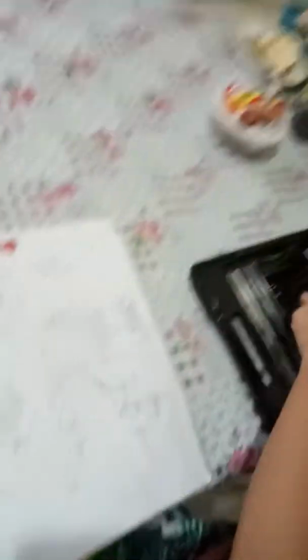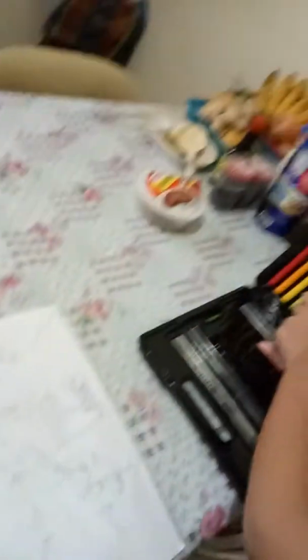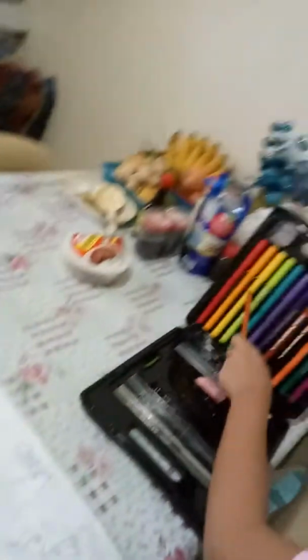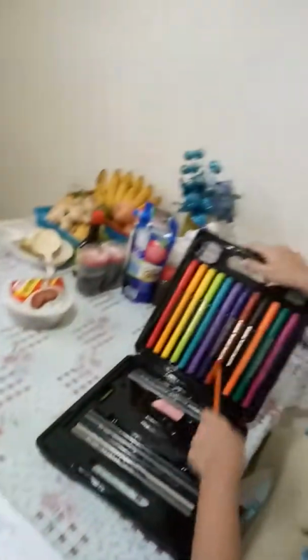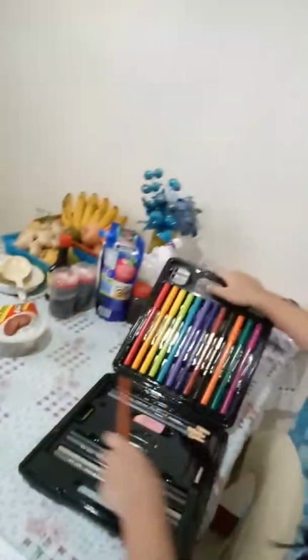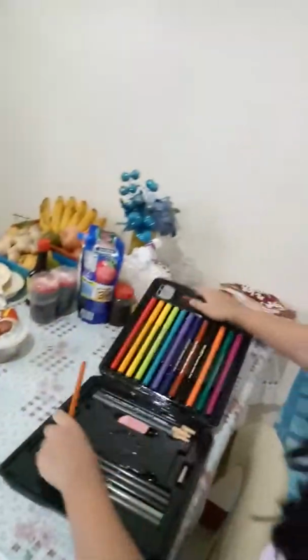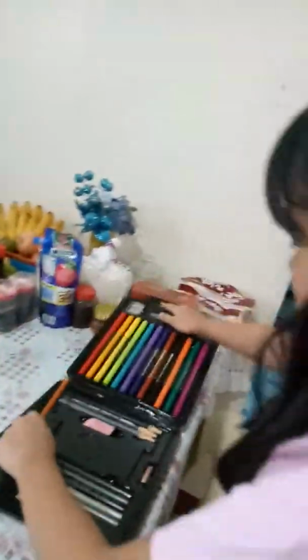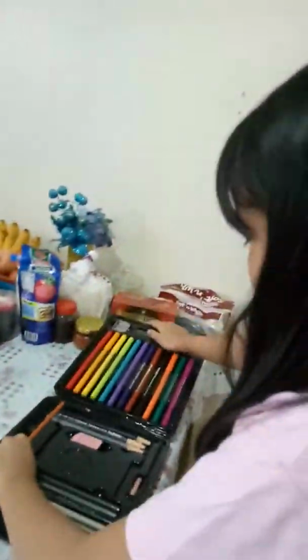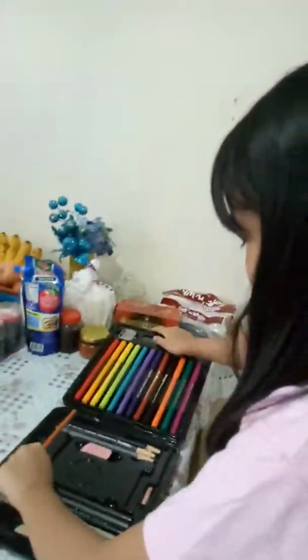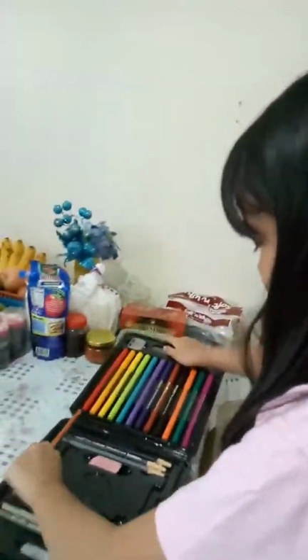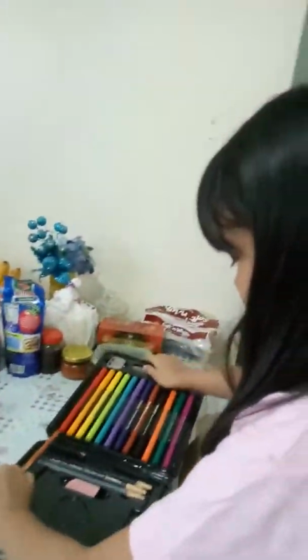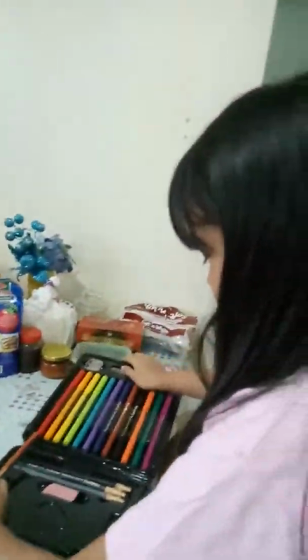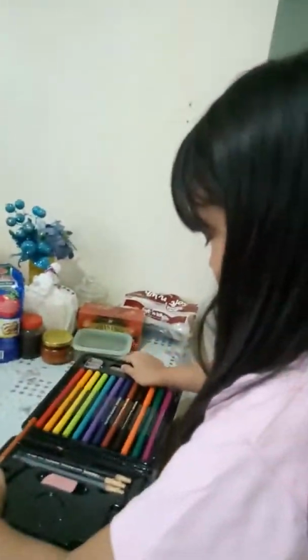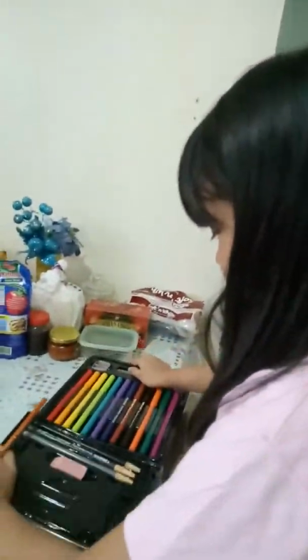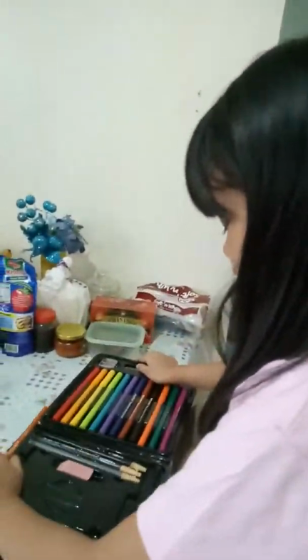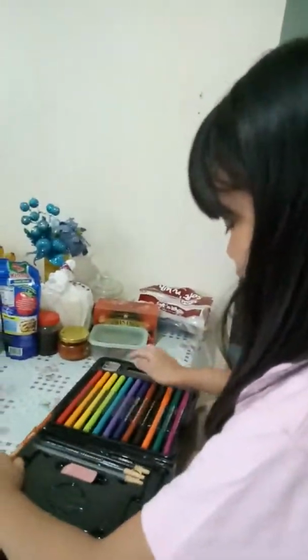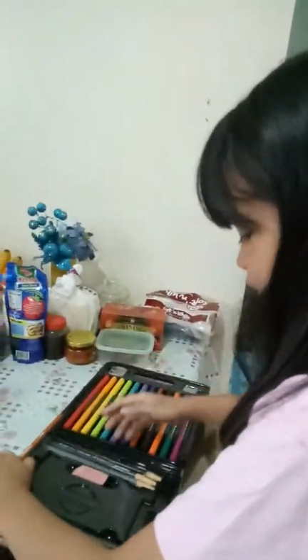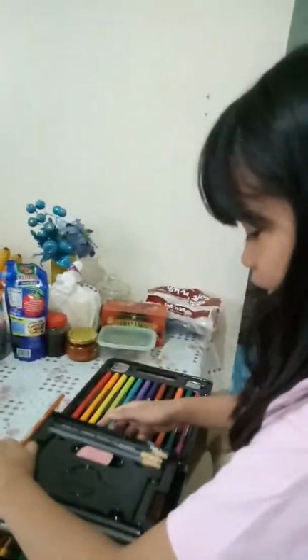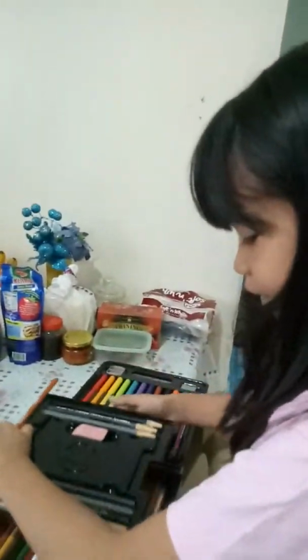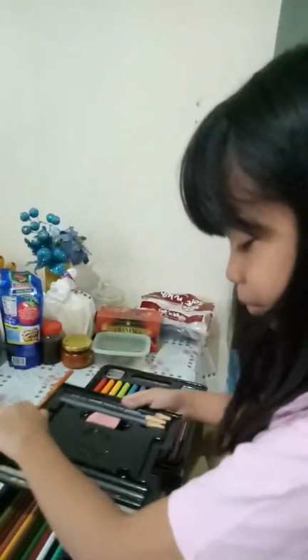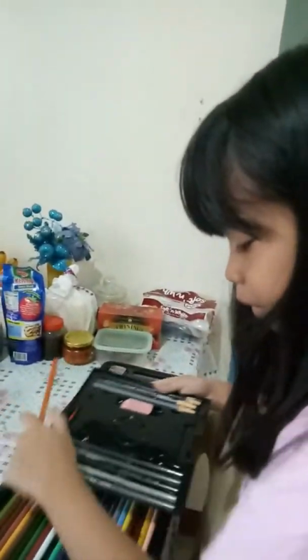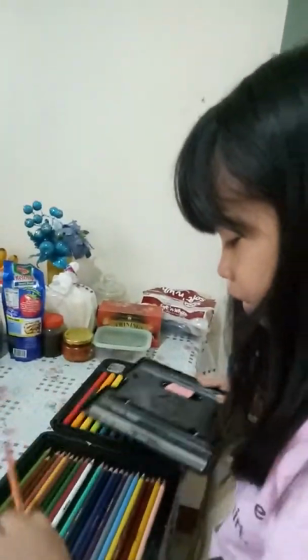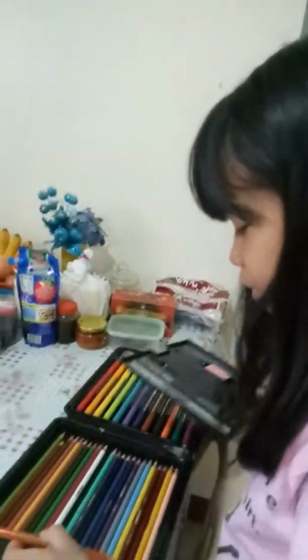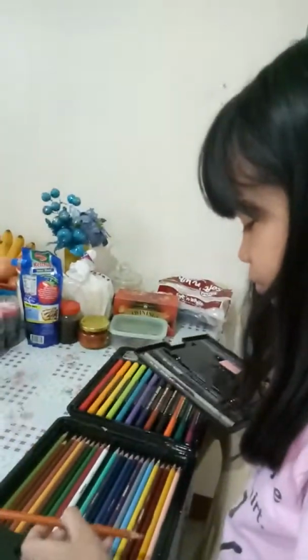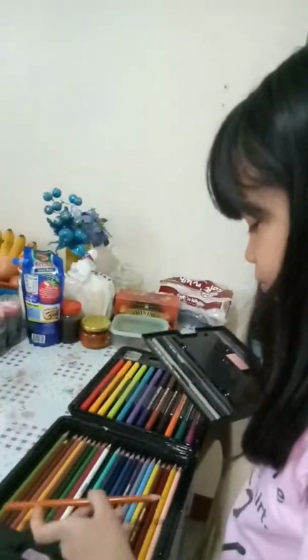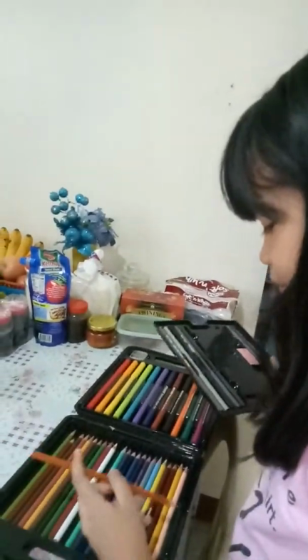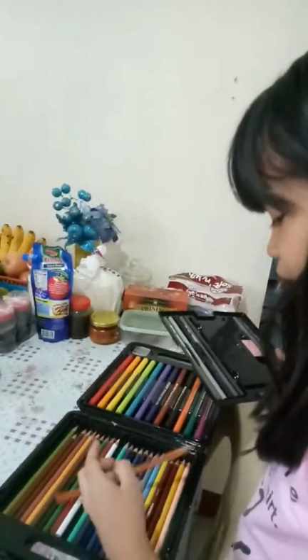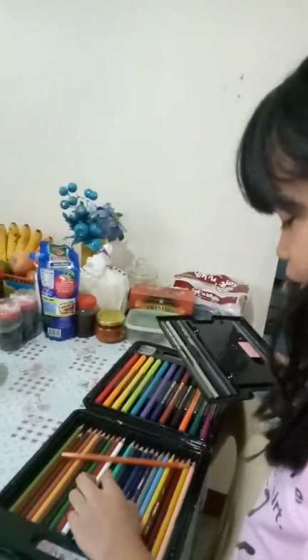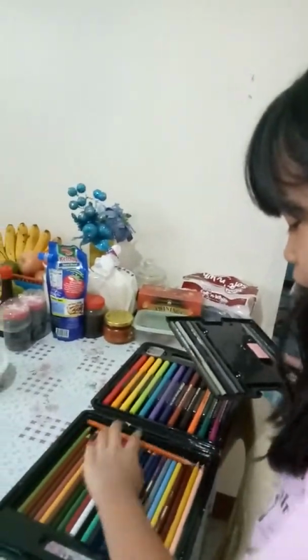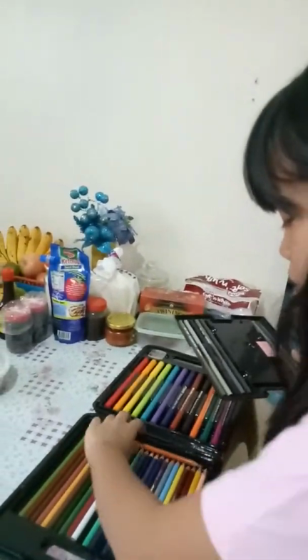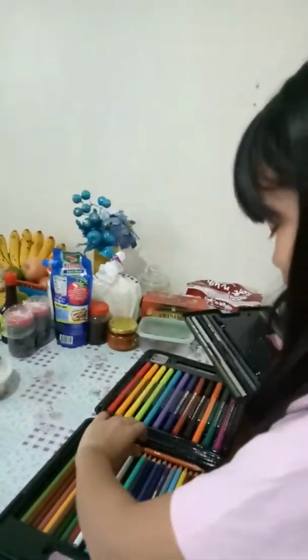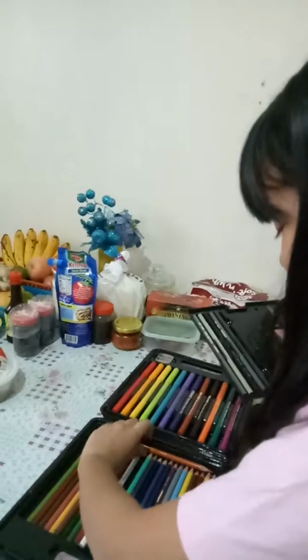Here's my pen chest, here at the bottom. Oh my goodness.